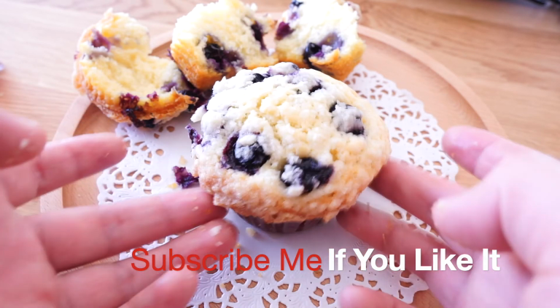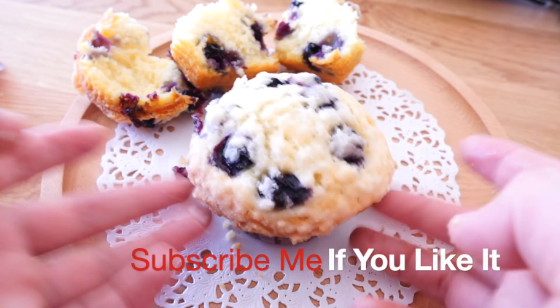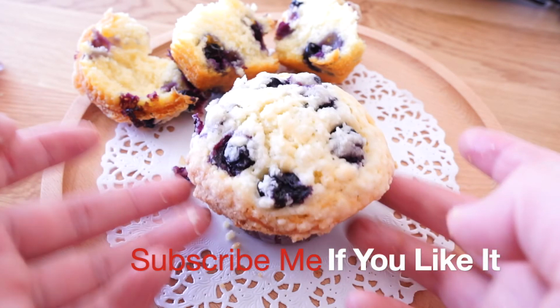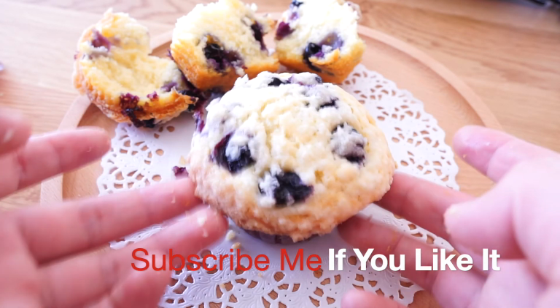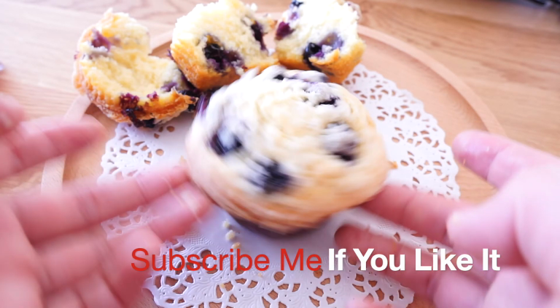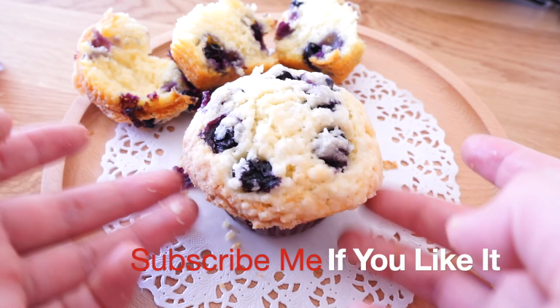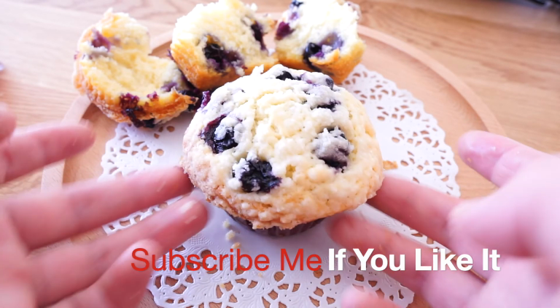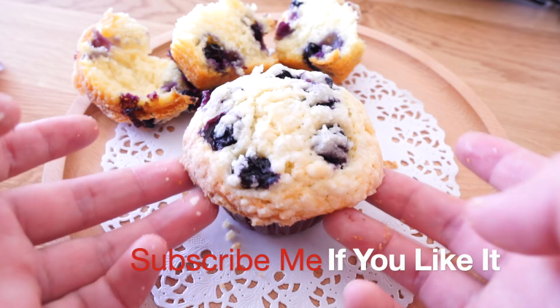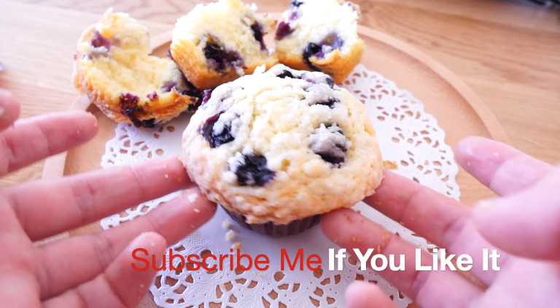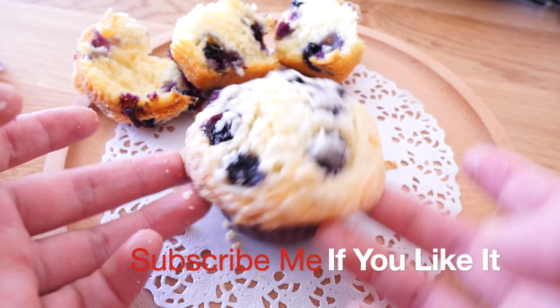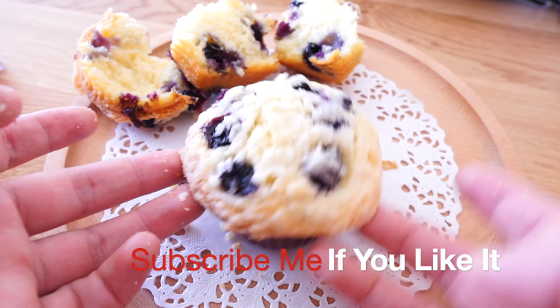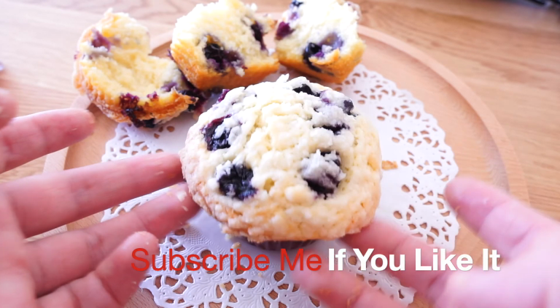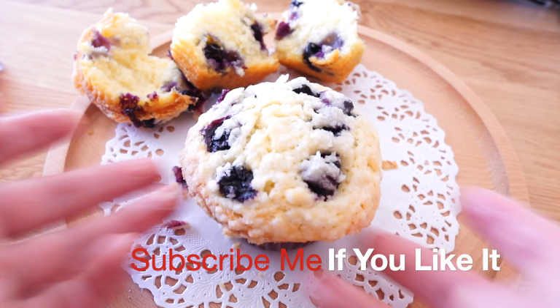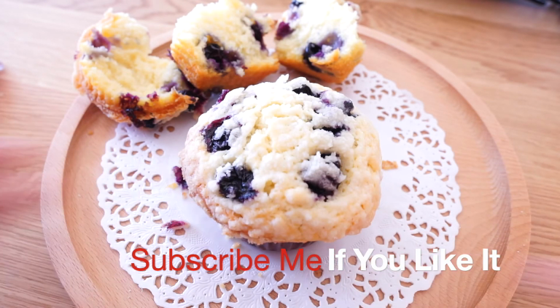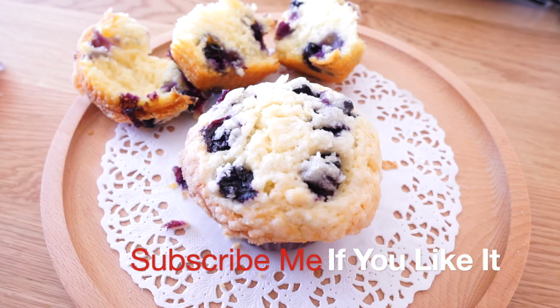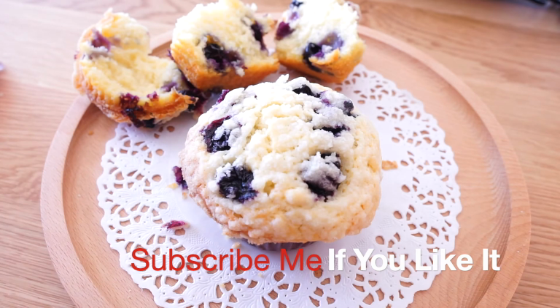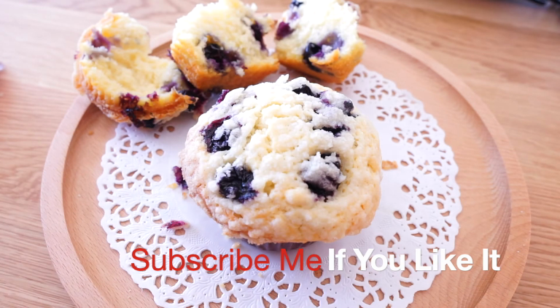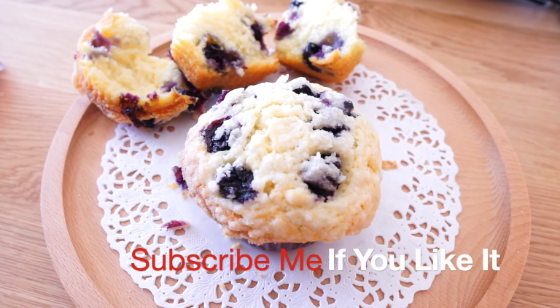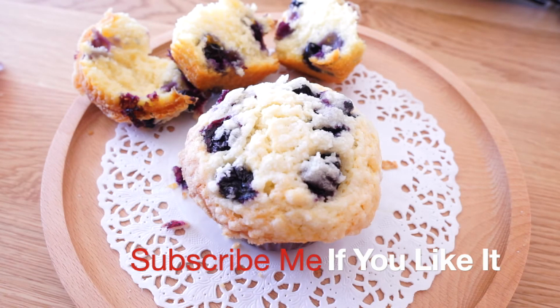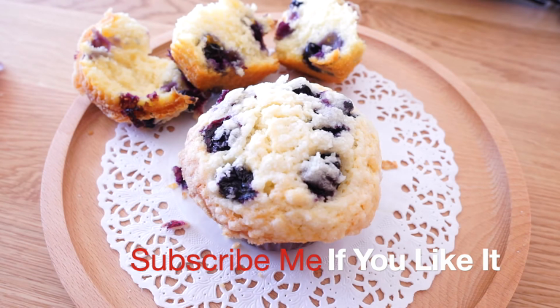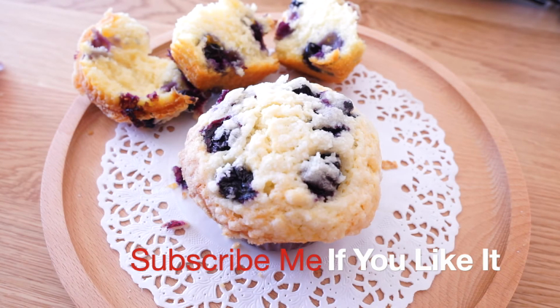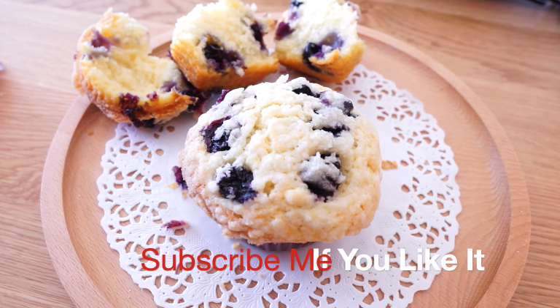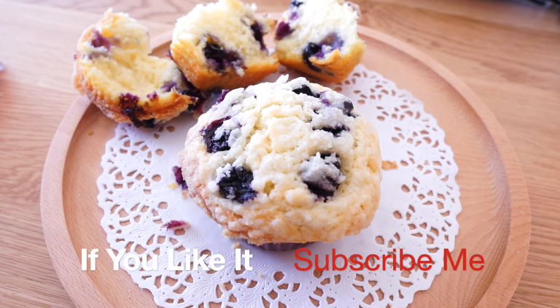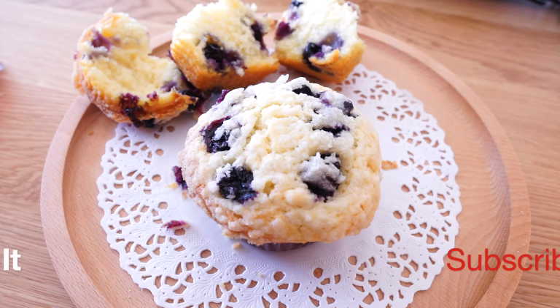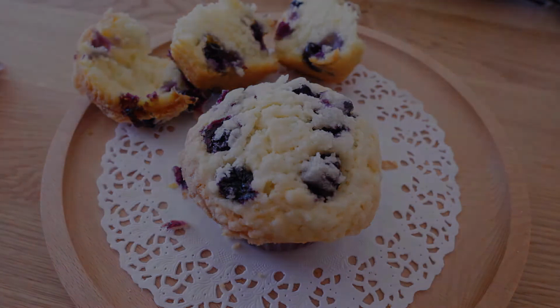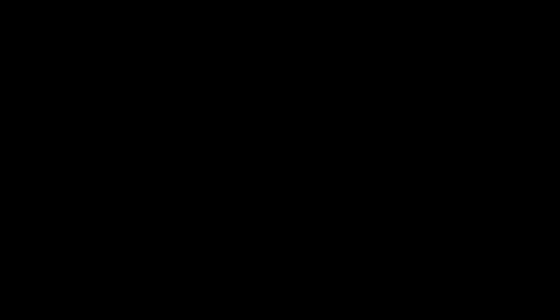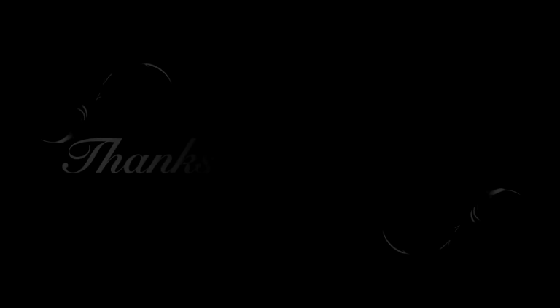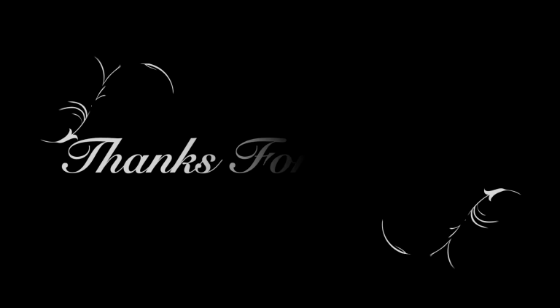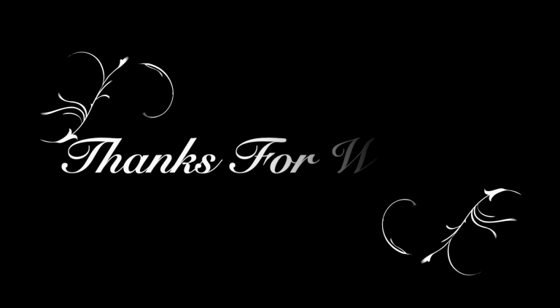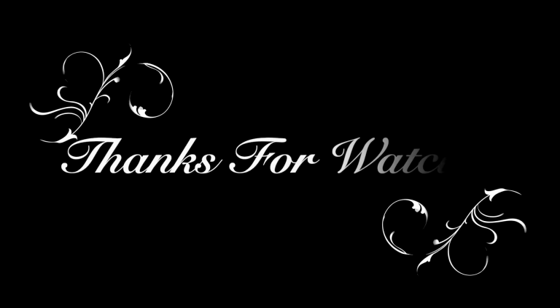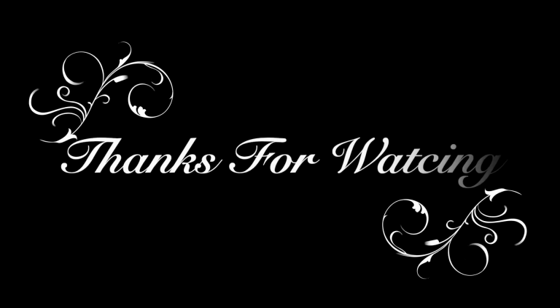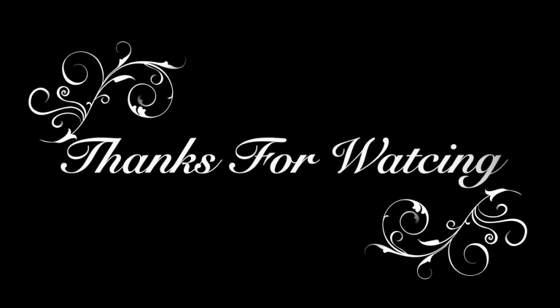Thanks for watching, hope you enjoy it. See you next time. This is Audrey — if you like me, subscribe!